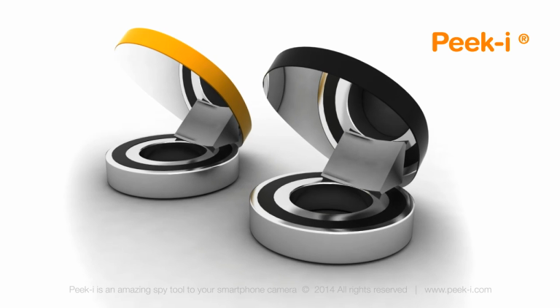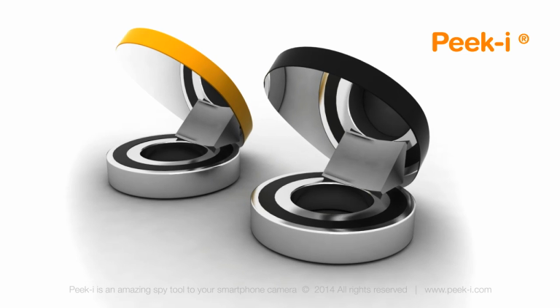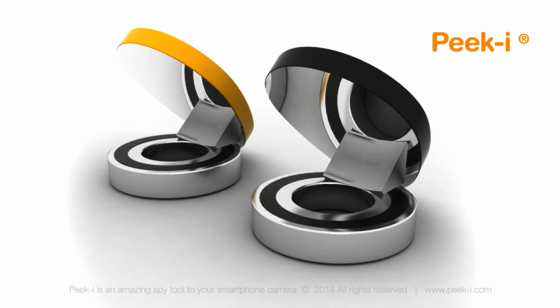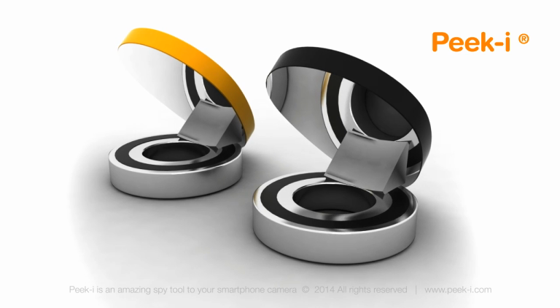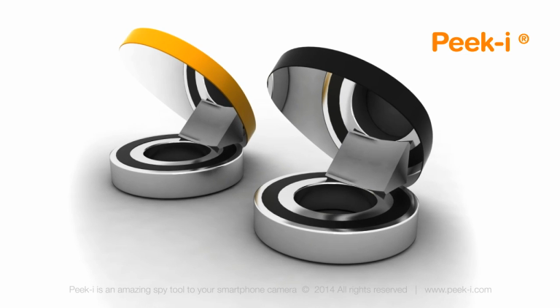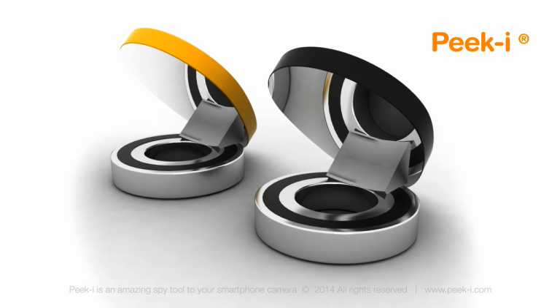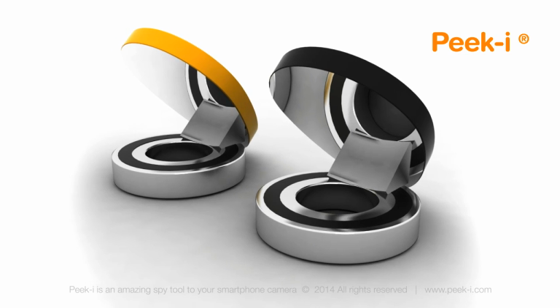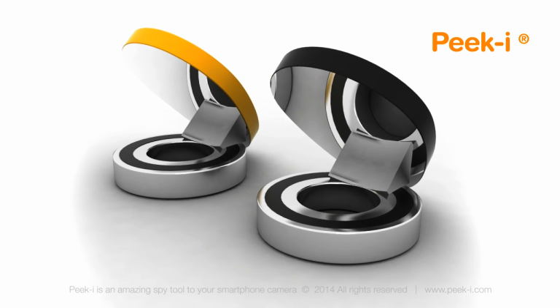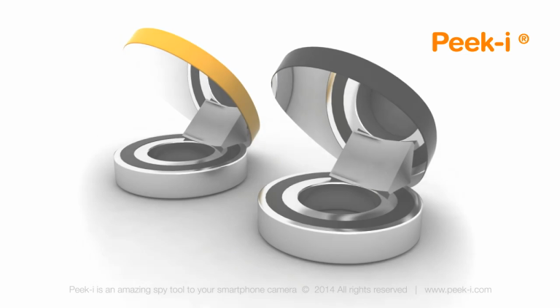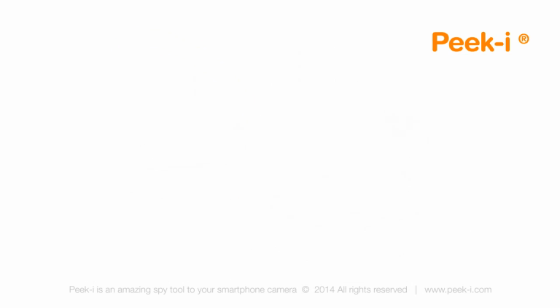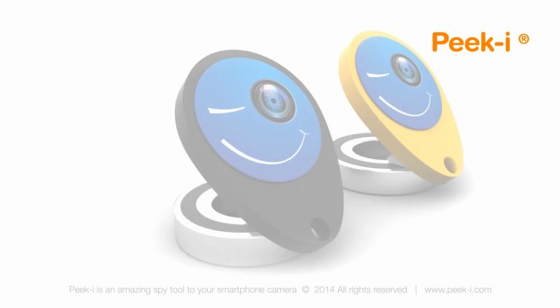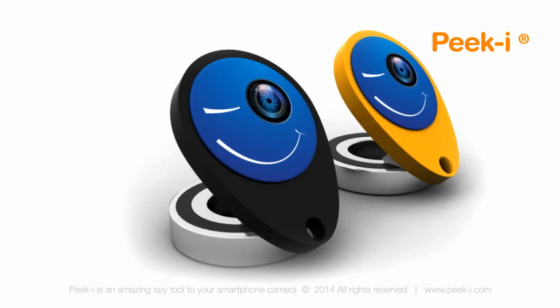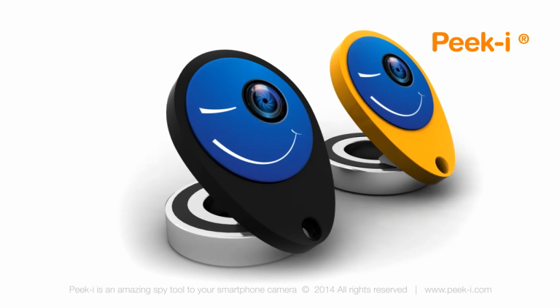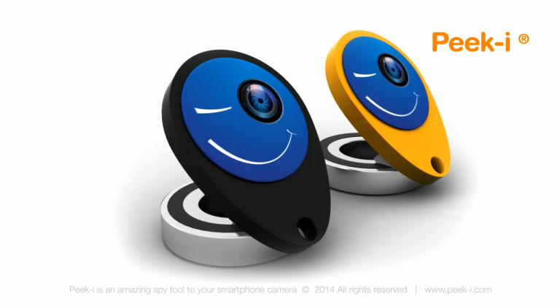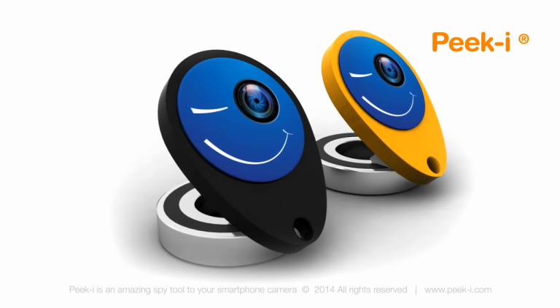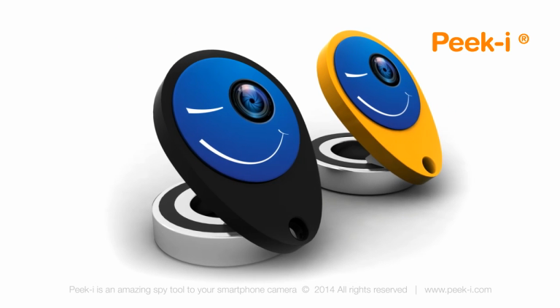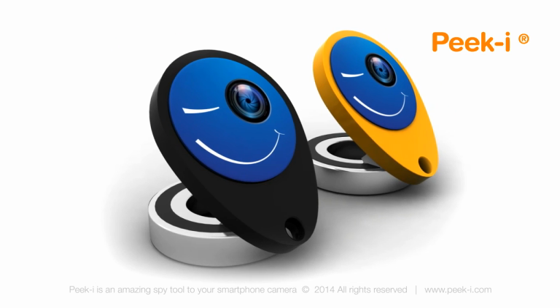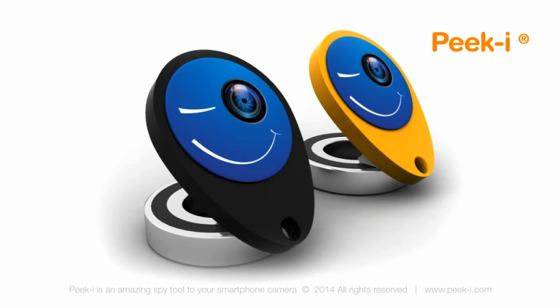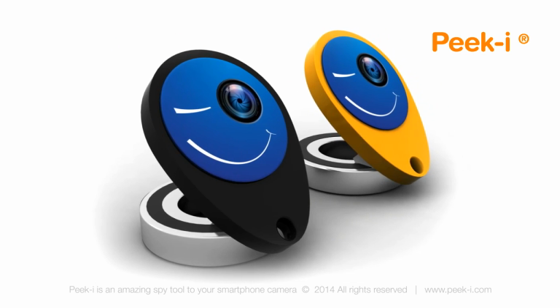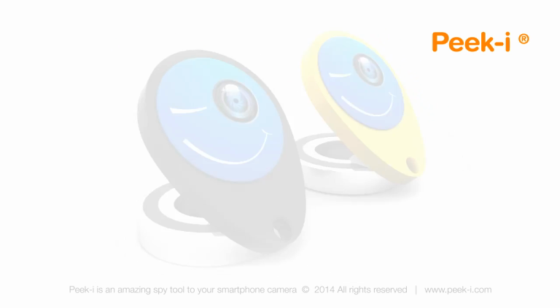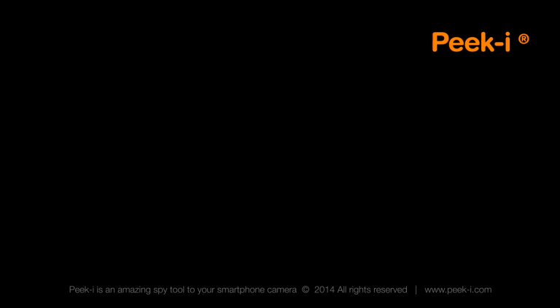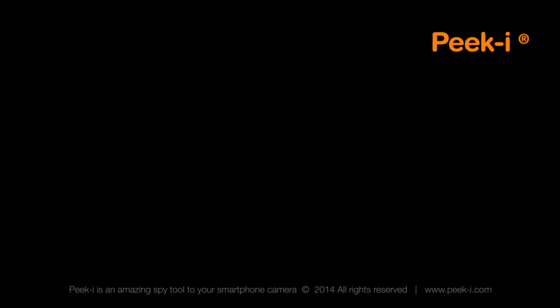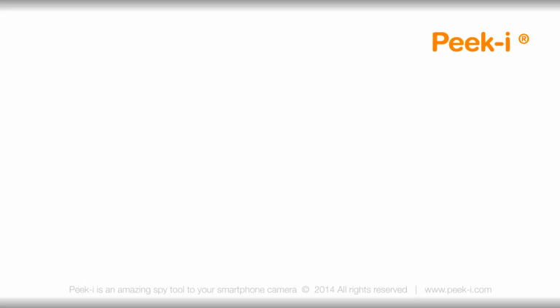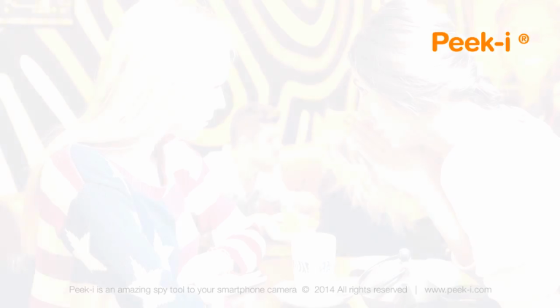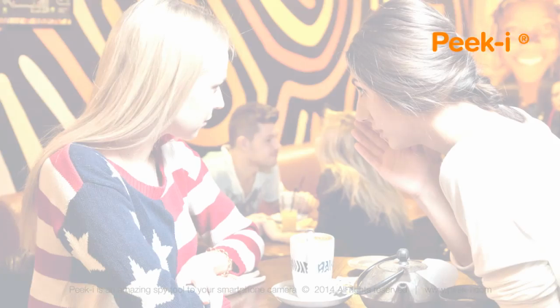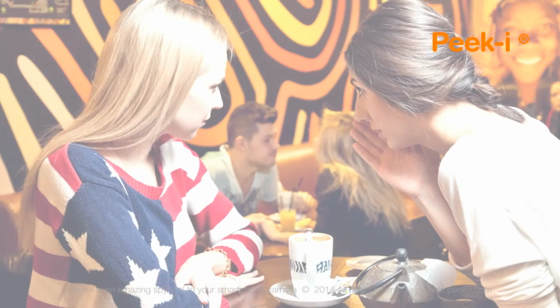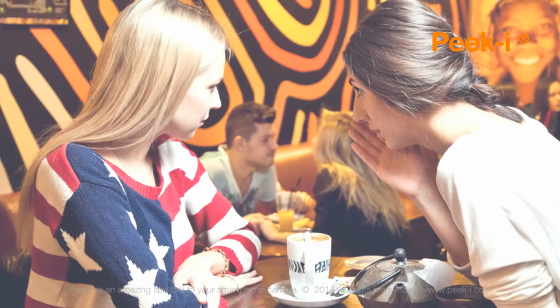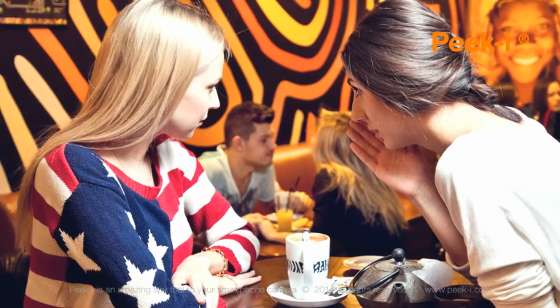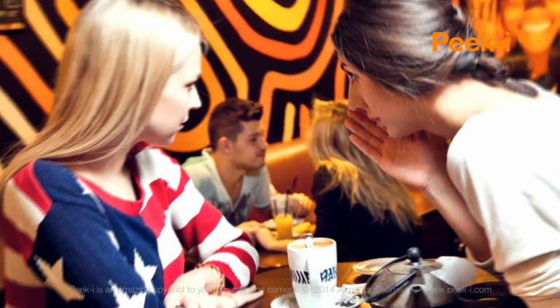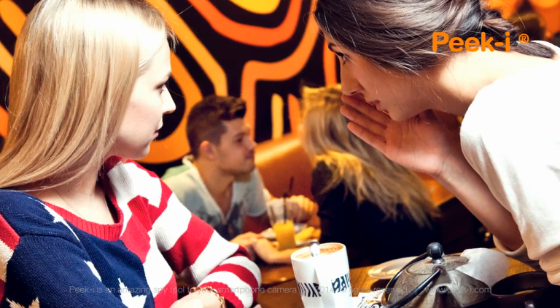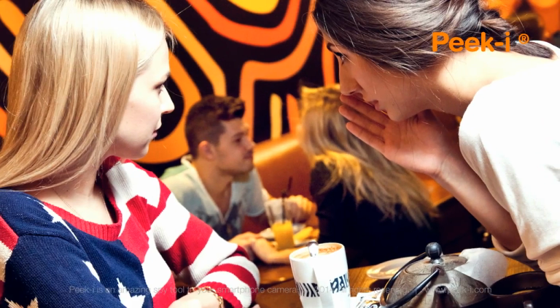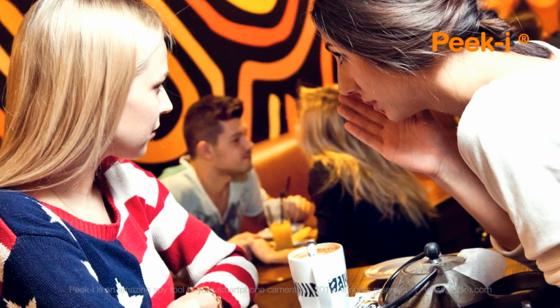And no one will ever know you were the one who took that picture or filmed that video. So, do you feel like James Bond yet?